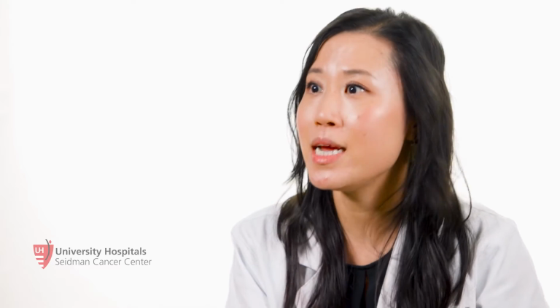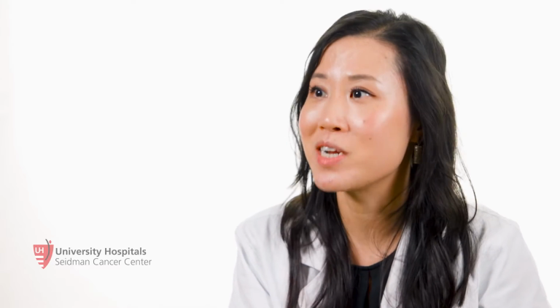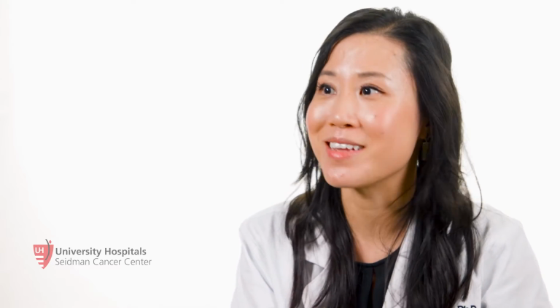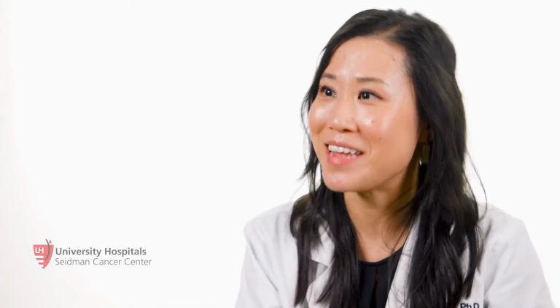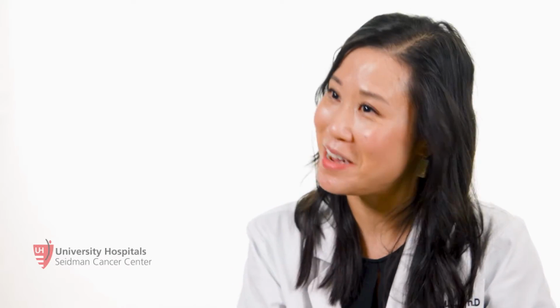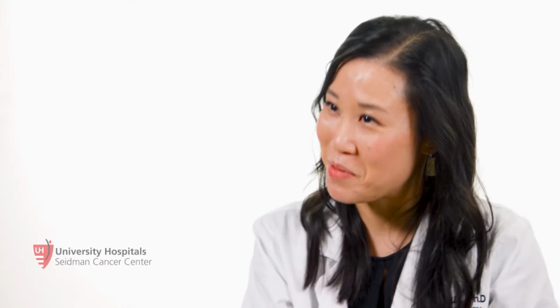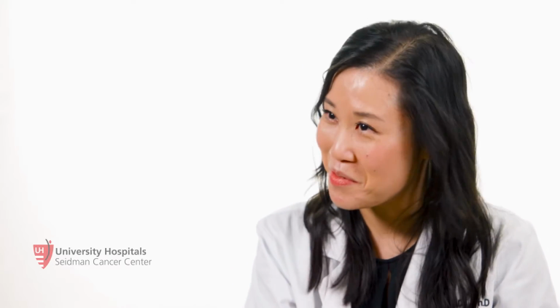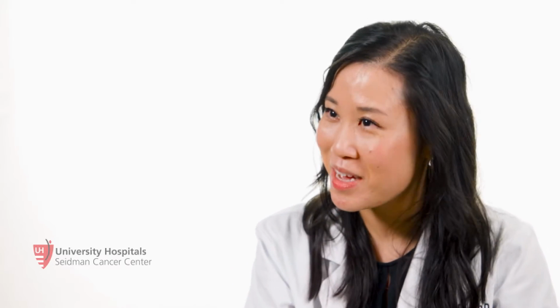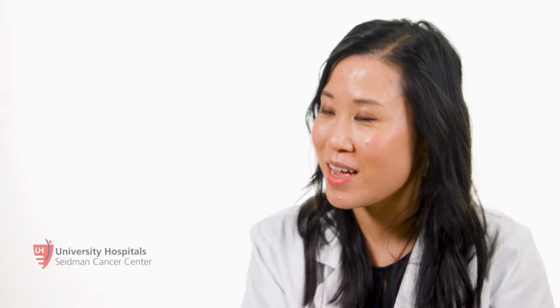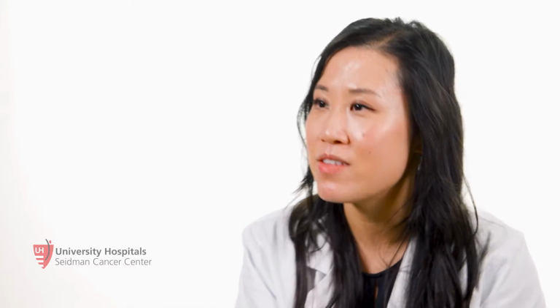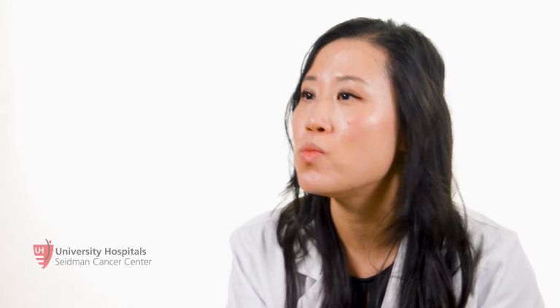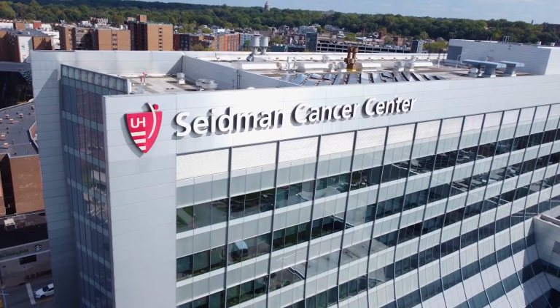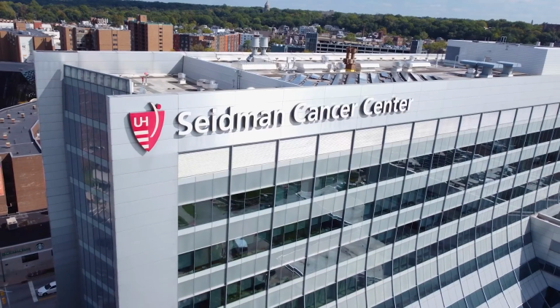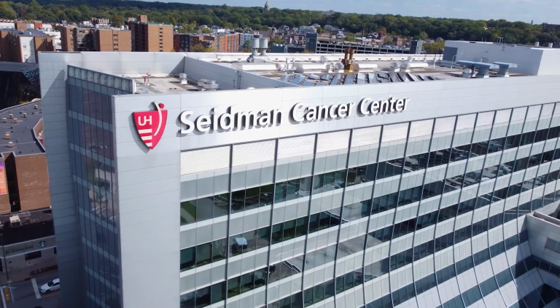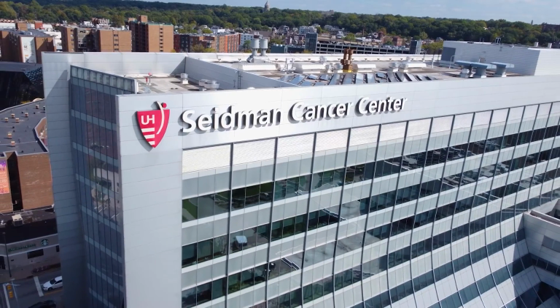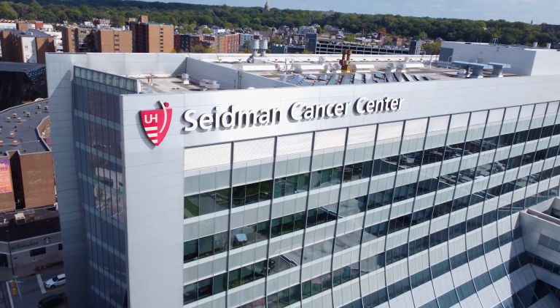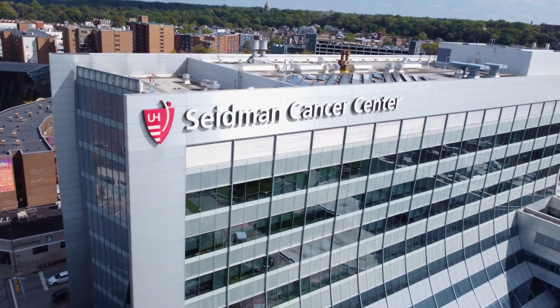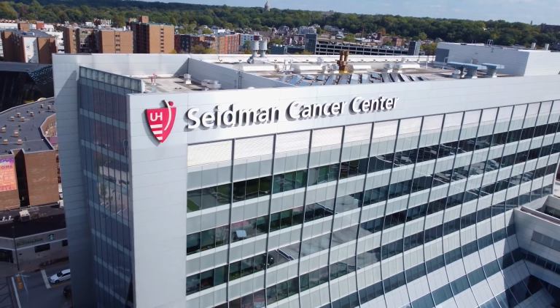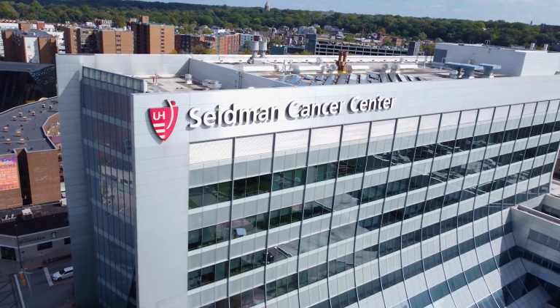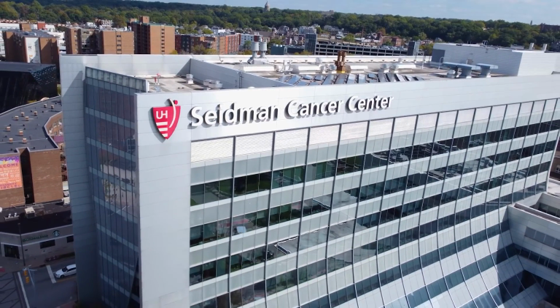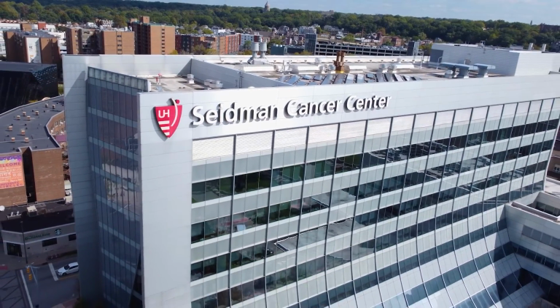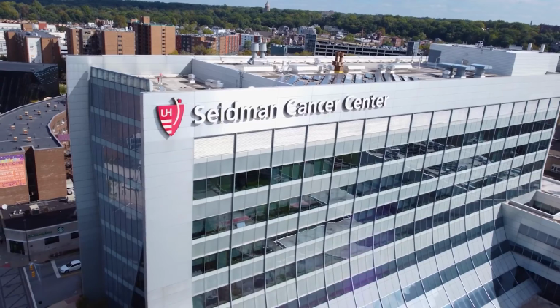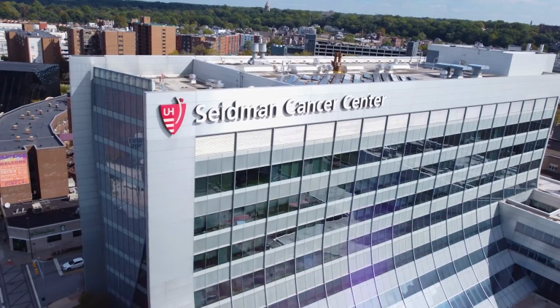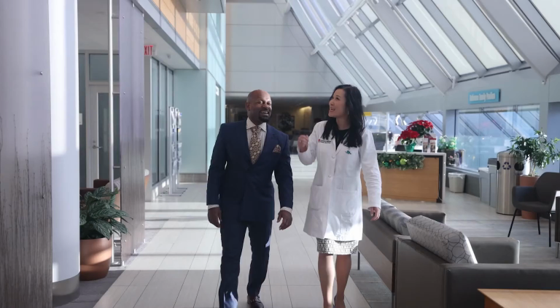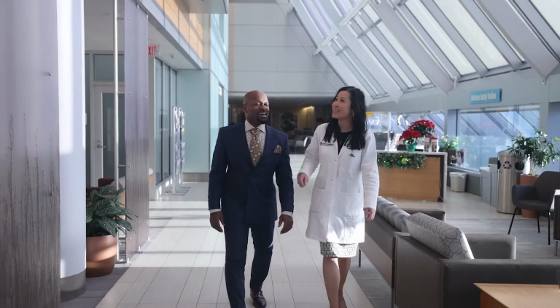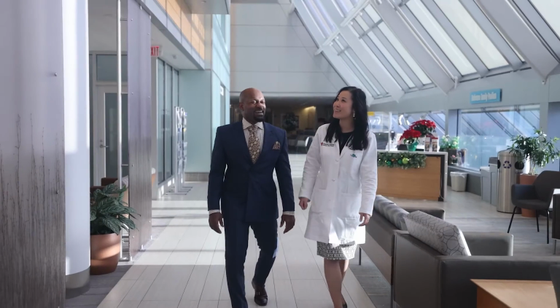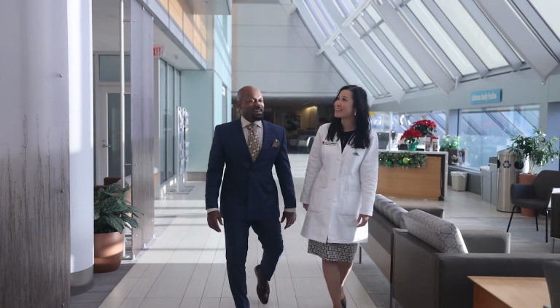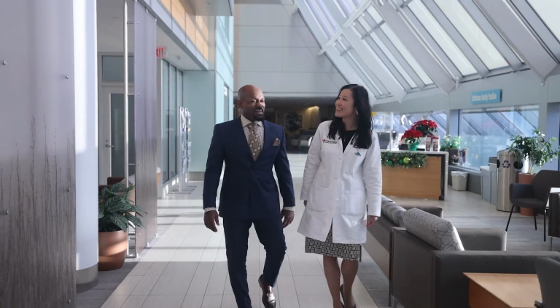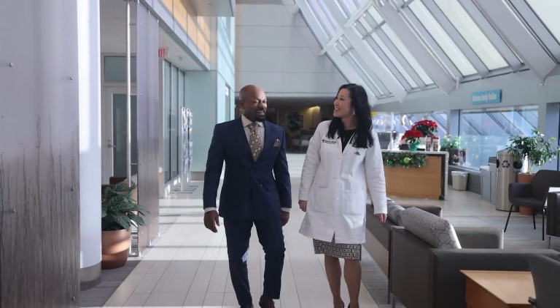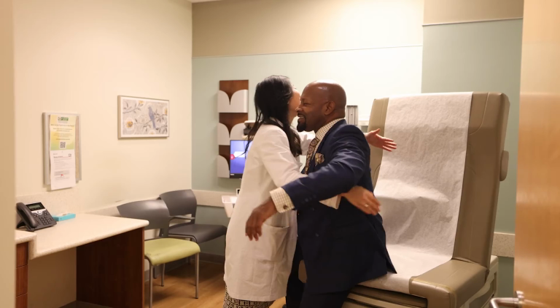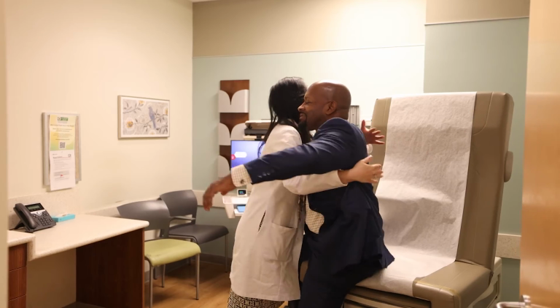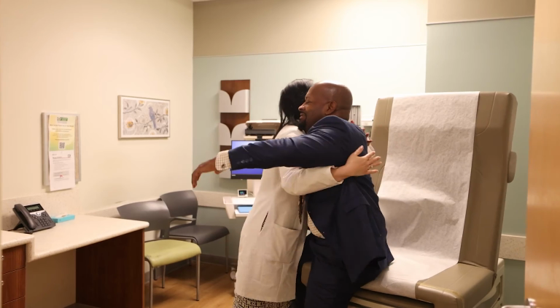Cancer is very anxiety provoking. Radiation is anxiety provoking. And so when you are here at Seidman, we treat you like how we would treat family.